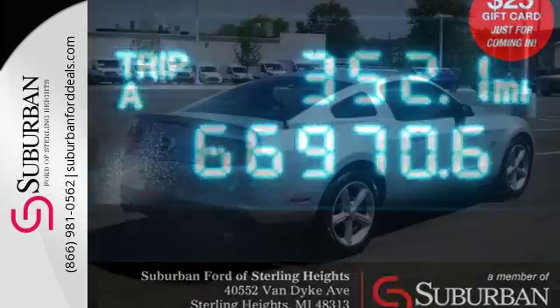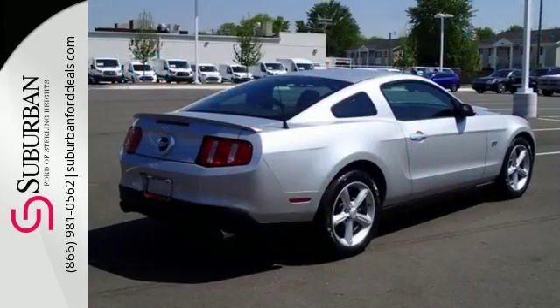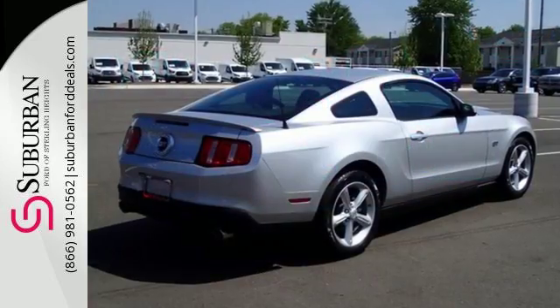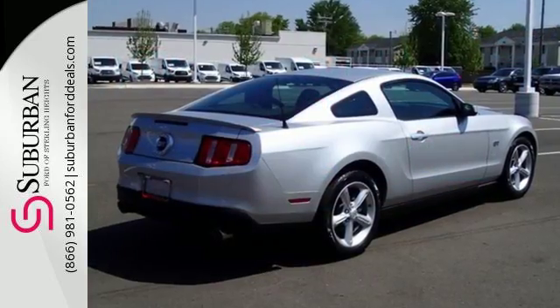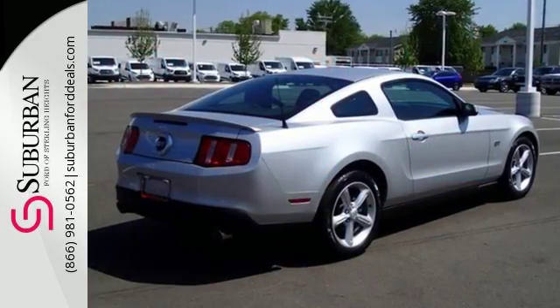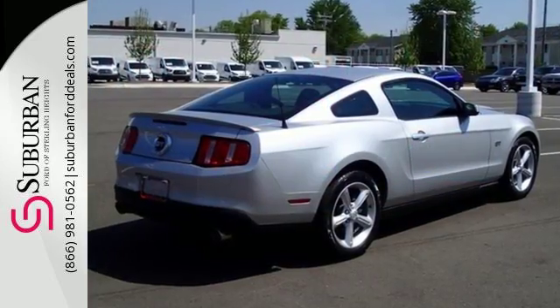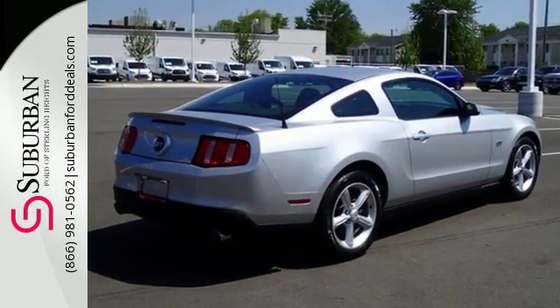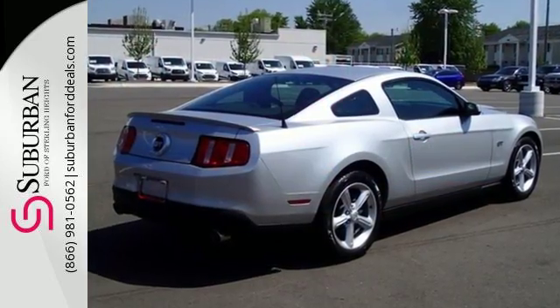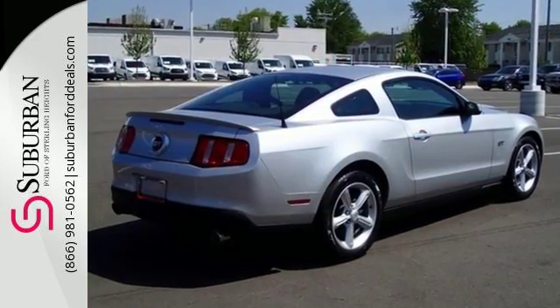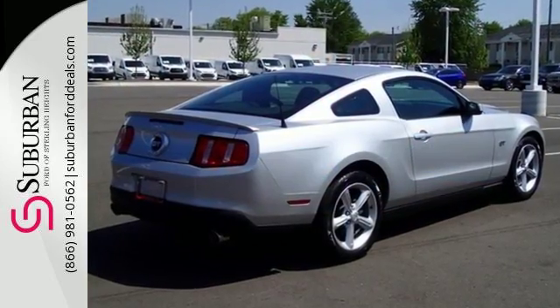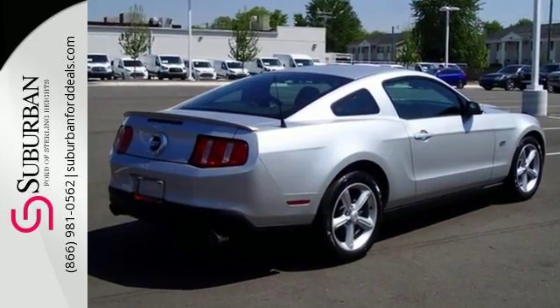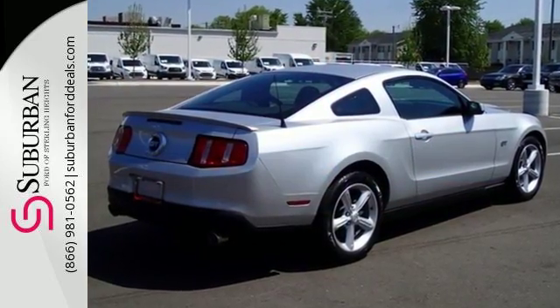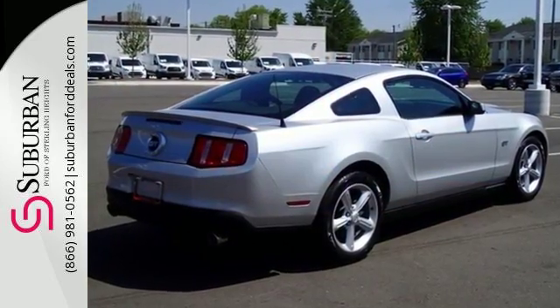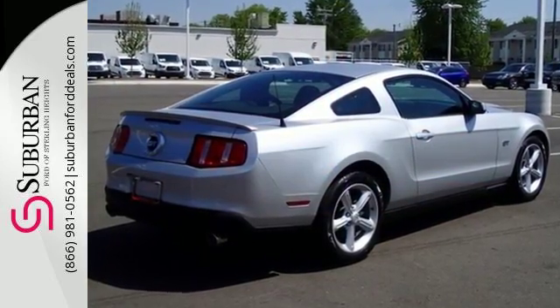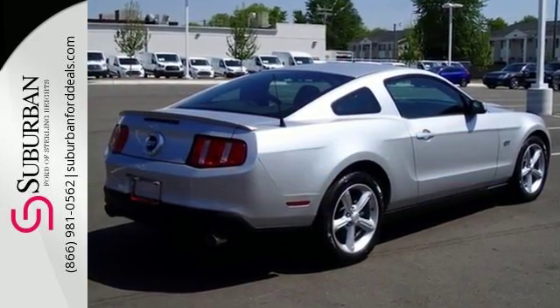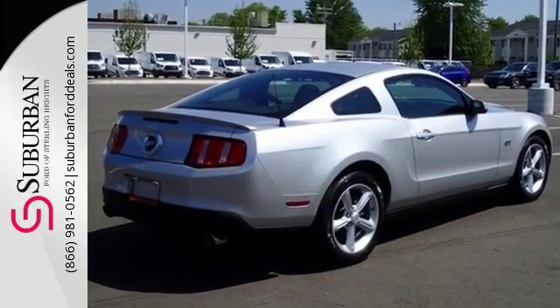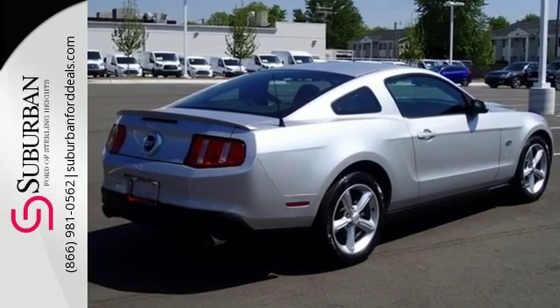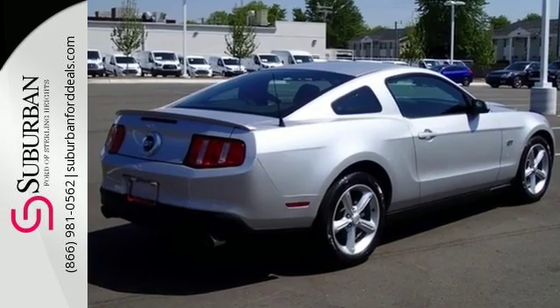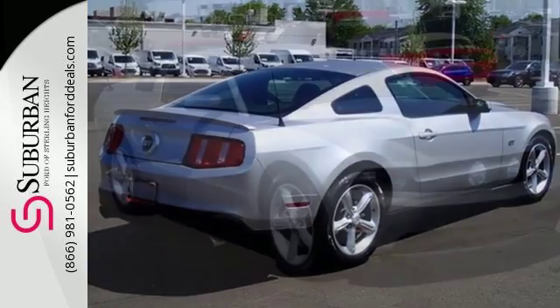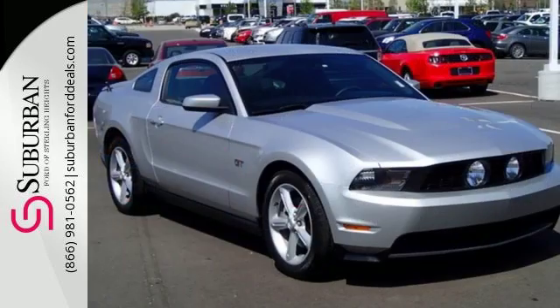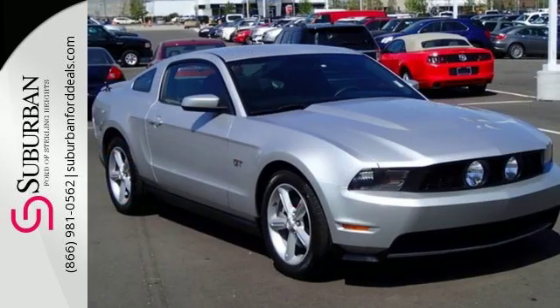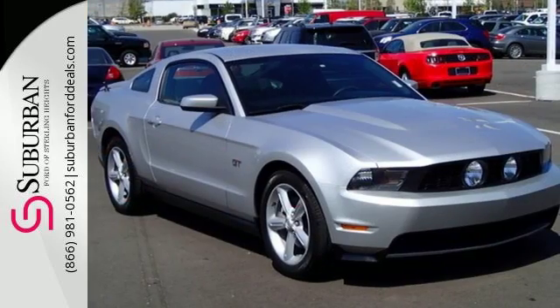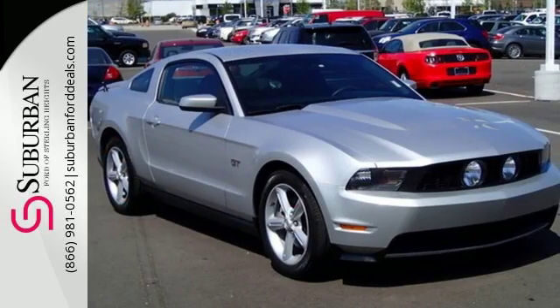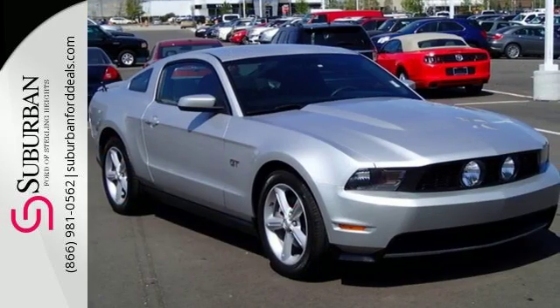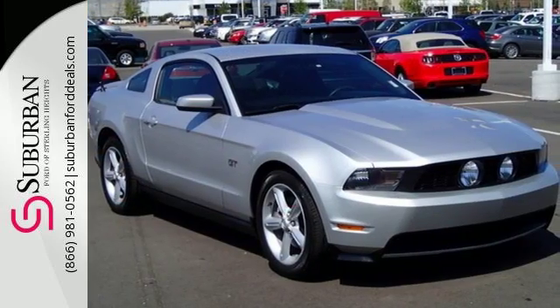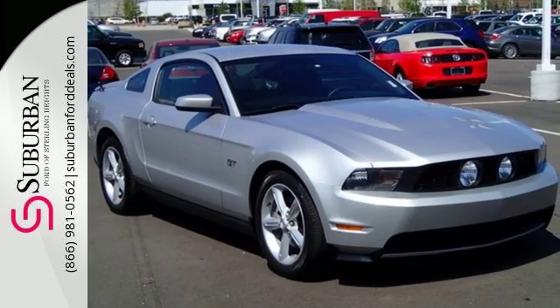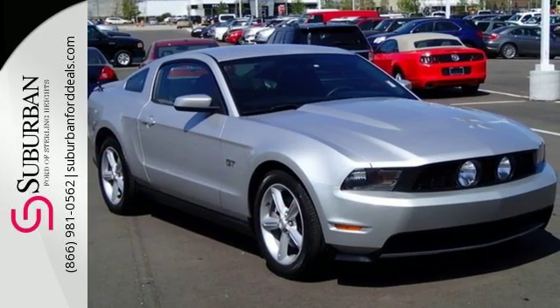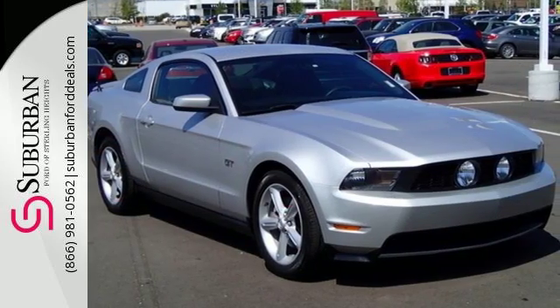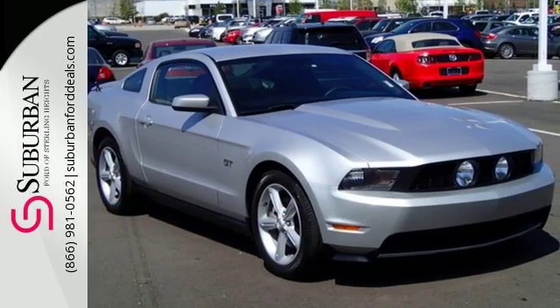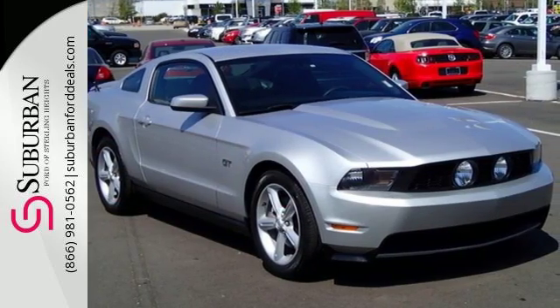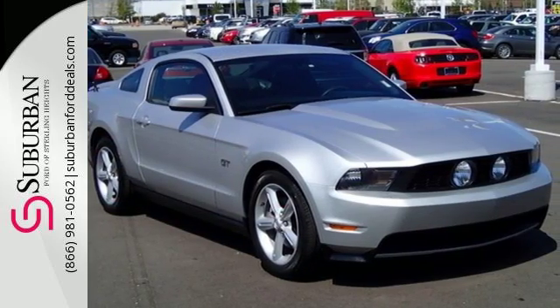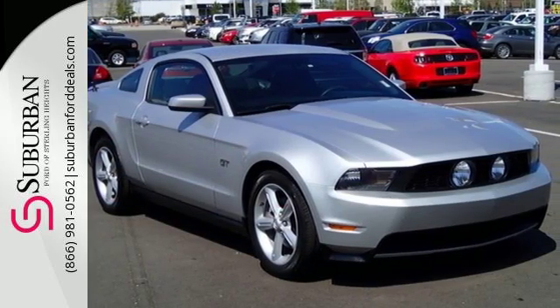The world class Mustang makes everyone feel young again with its head turning style, superb handling and amazing performance.